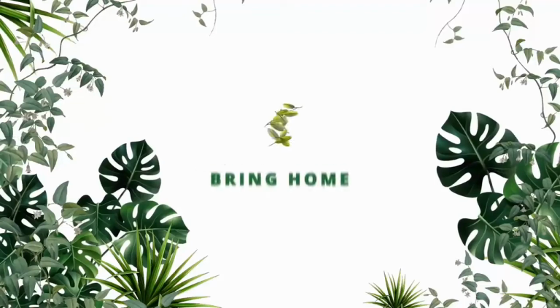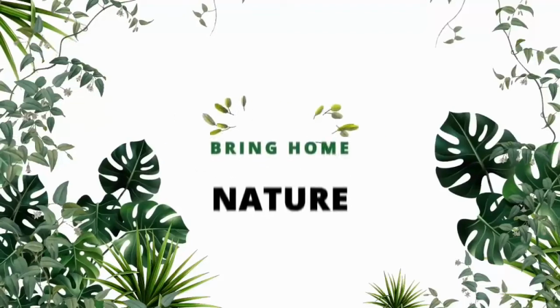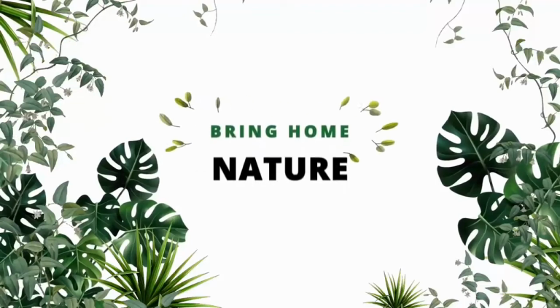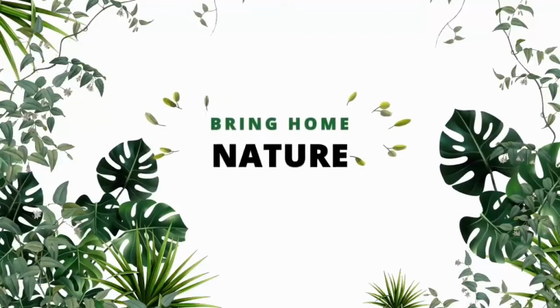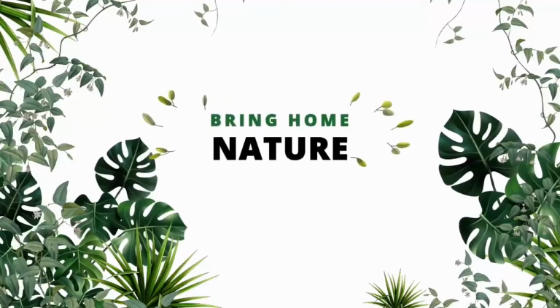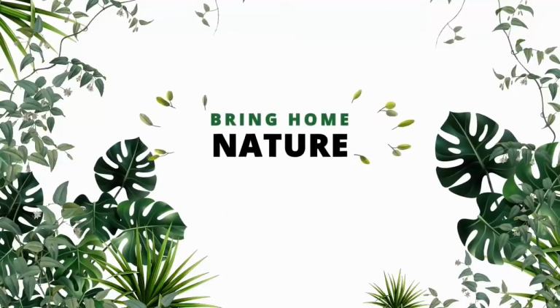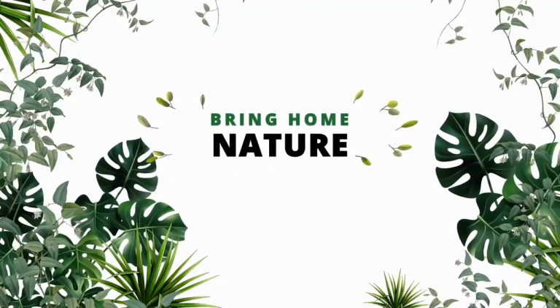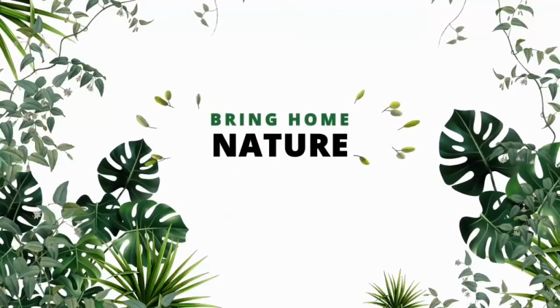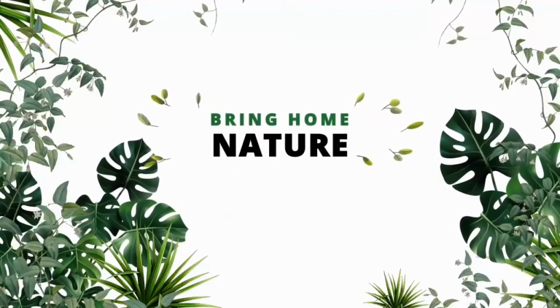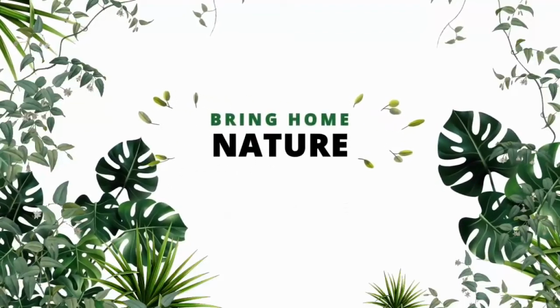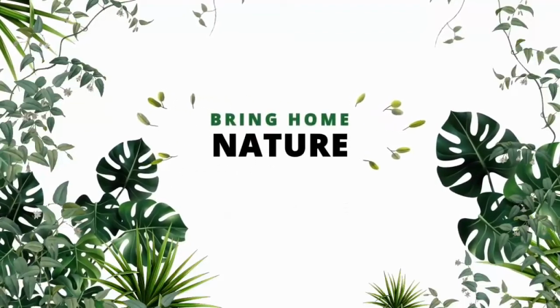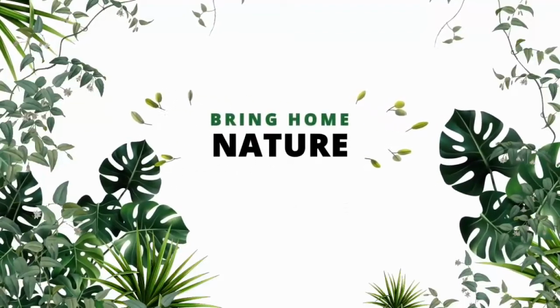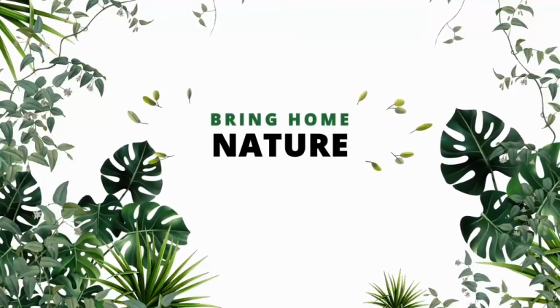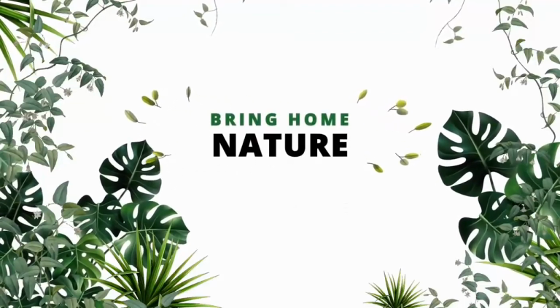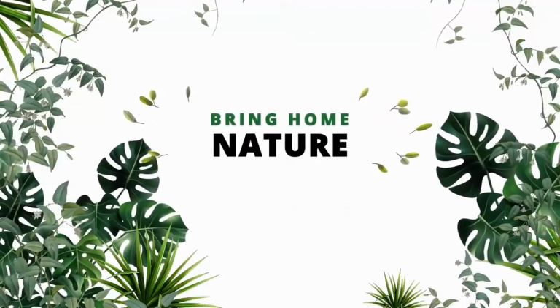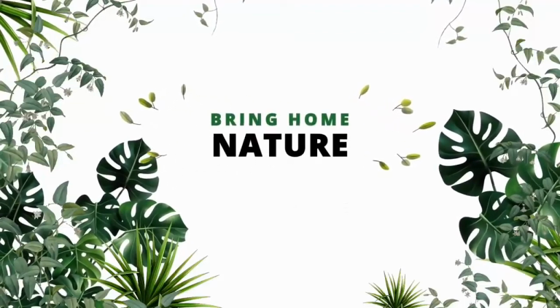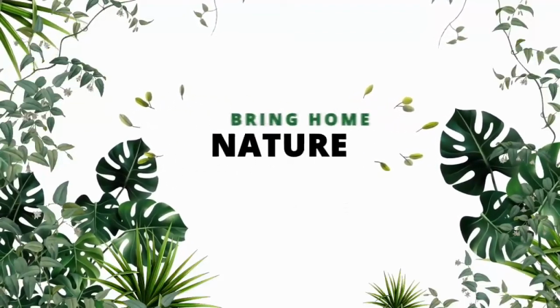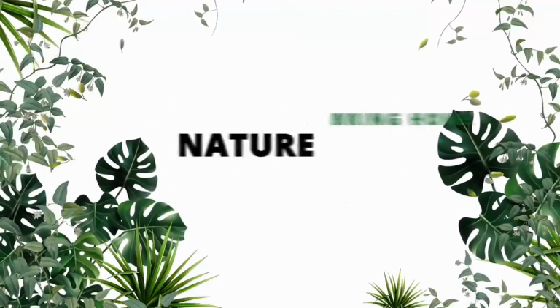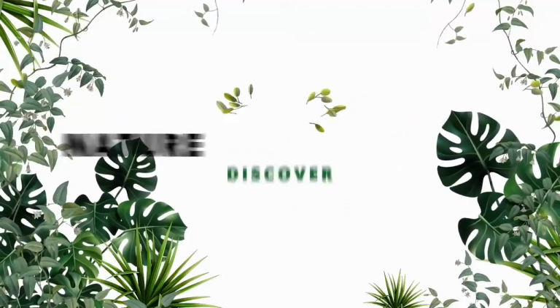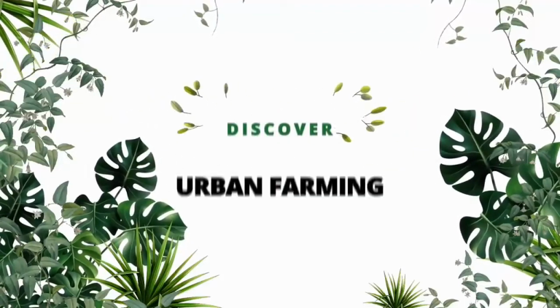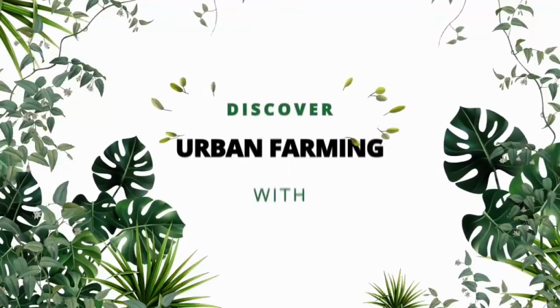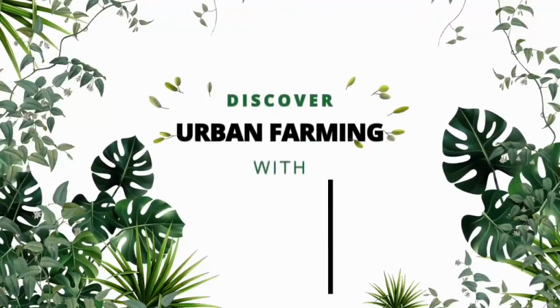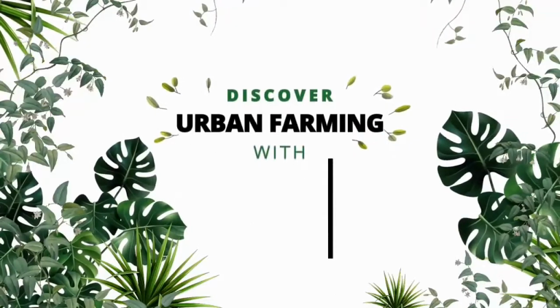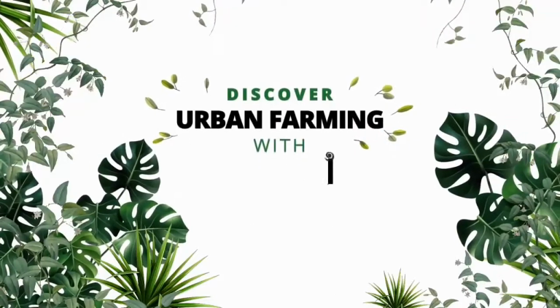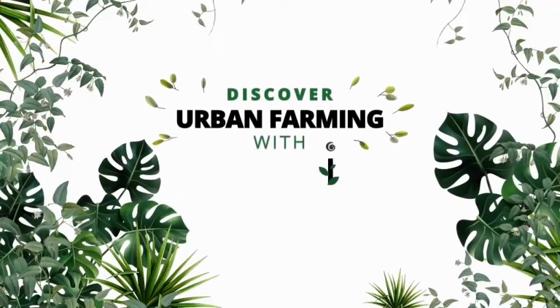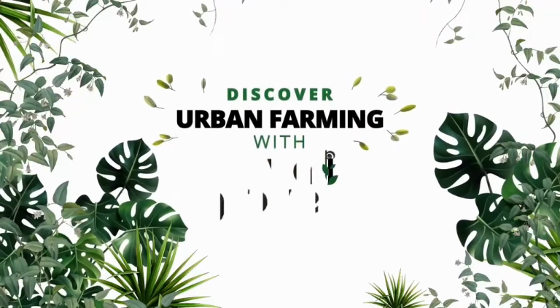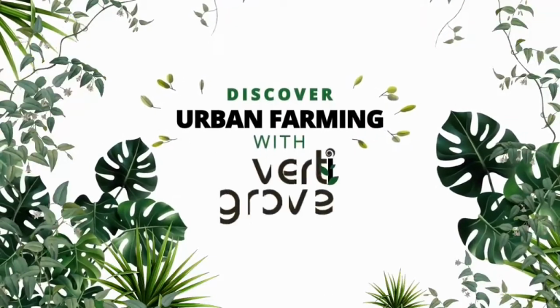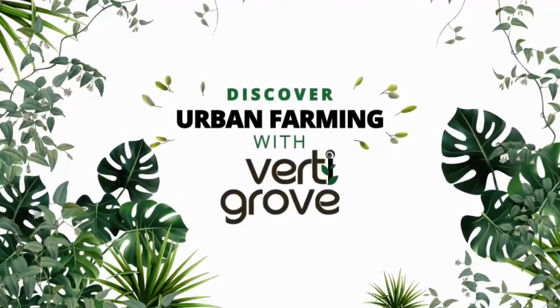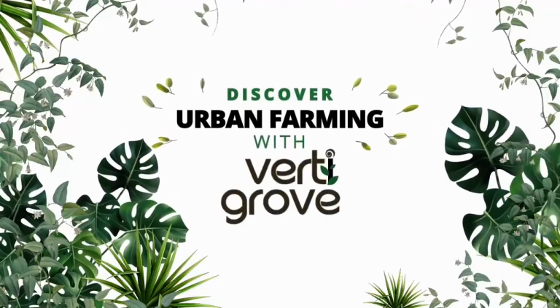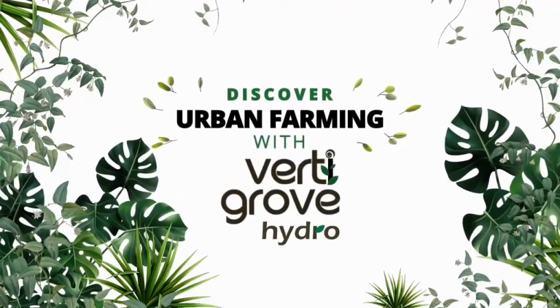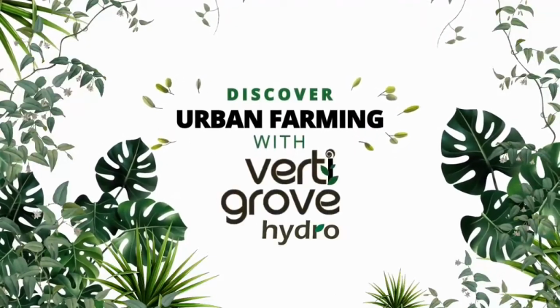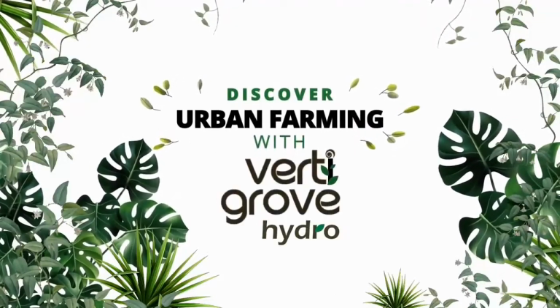Here is your chance to bring the richness of nature into the comfort of your home. Discover urban farming with VertiGrow.